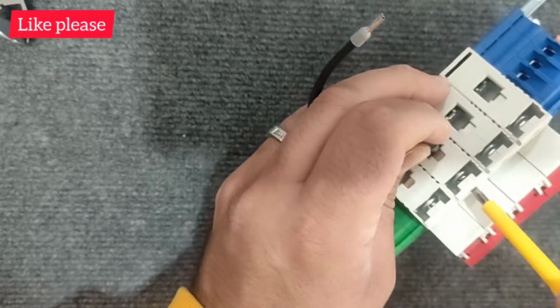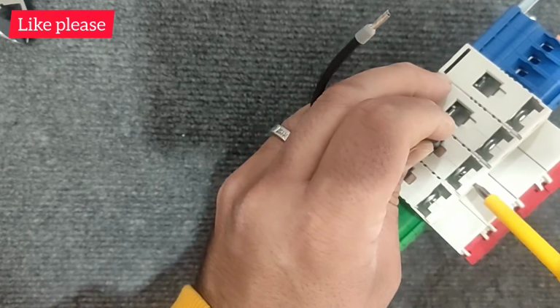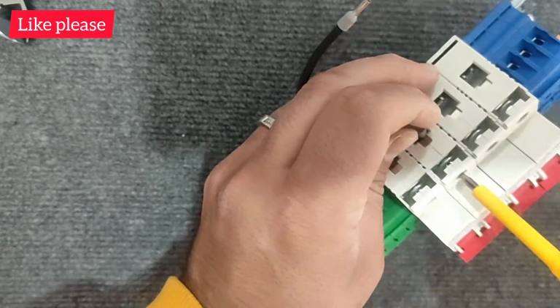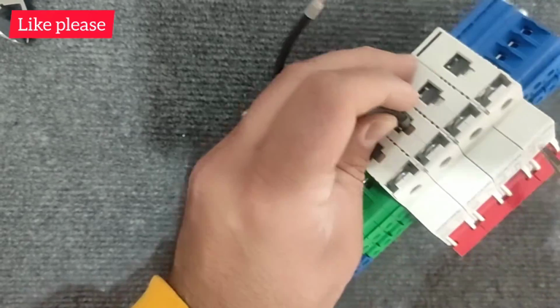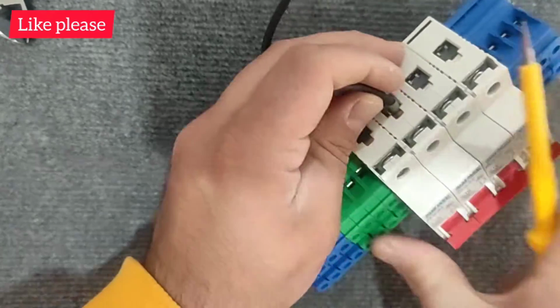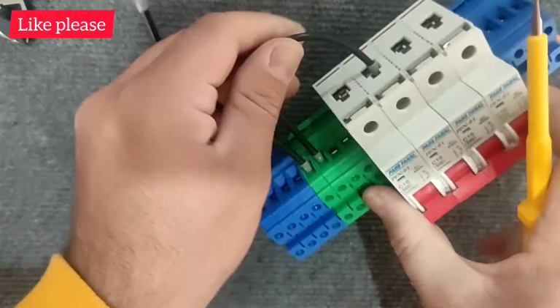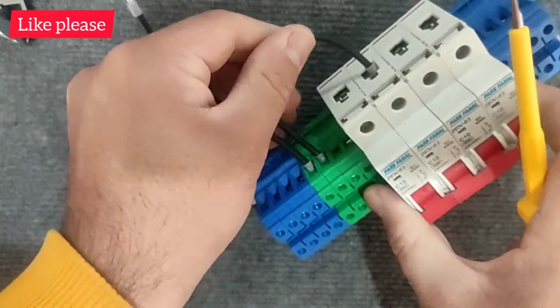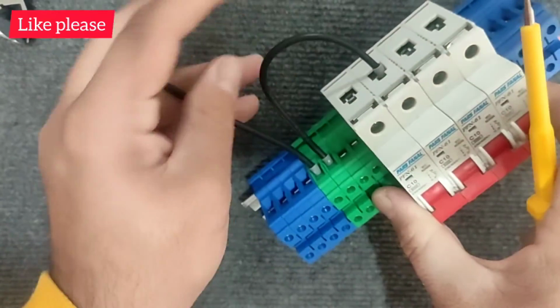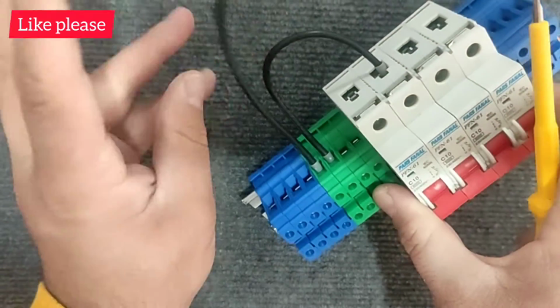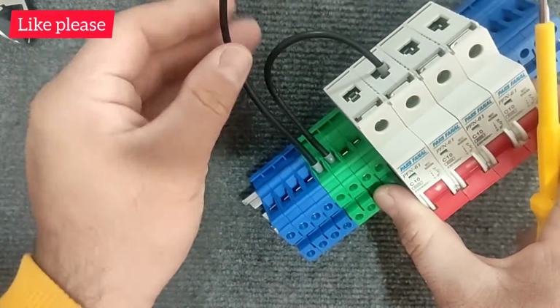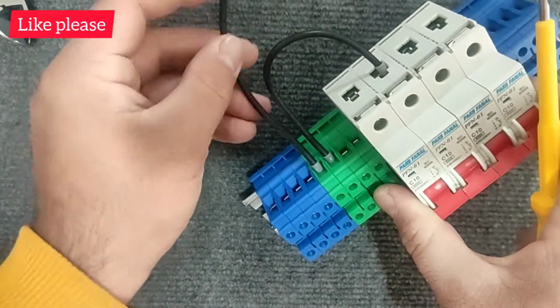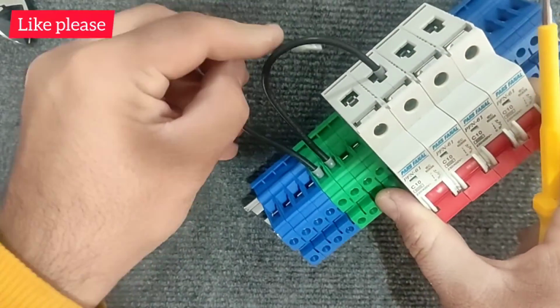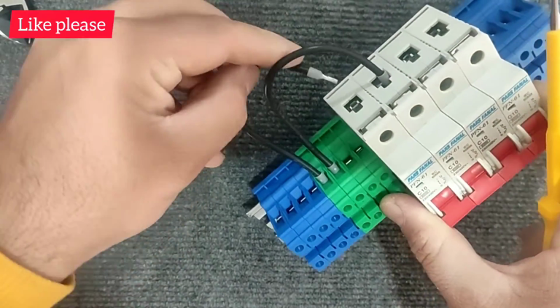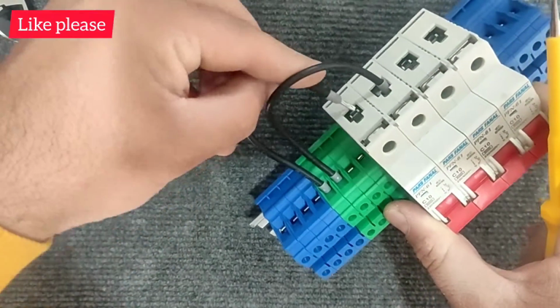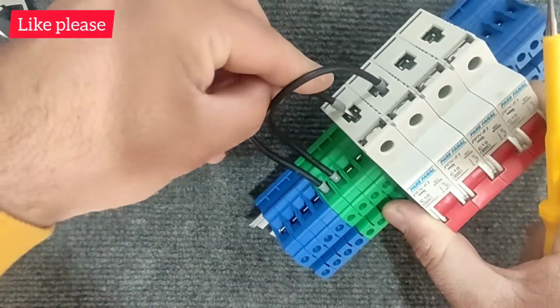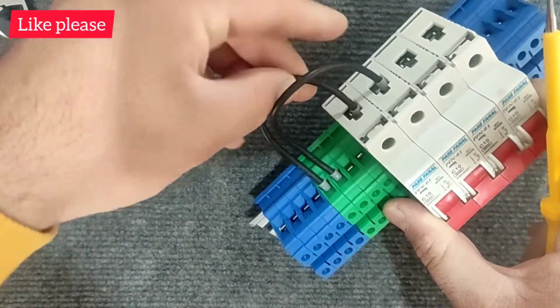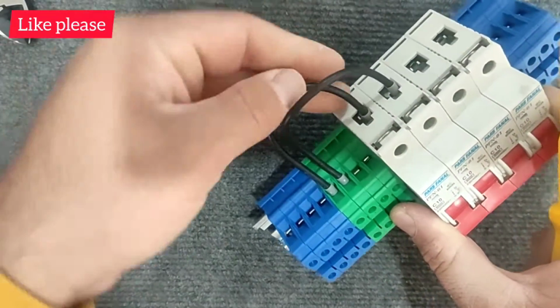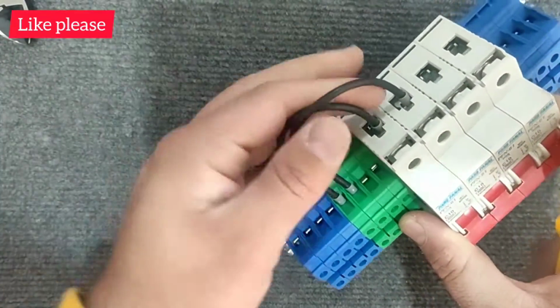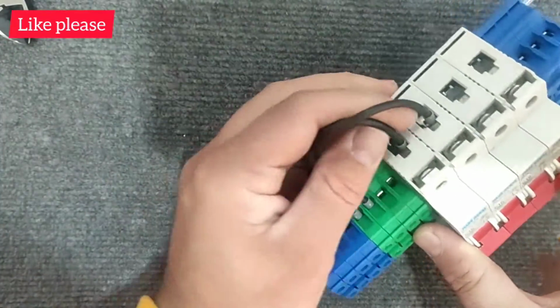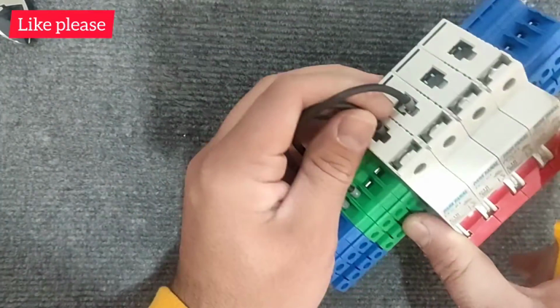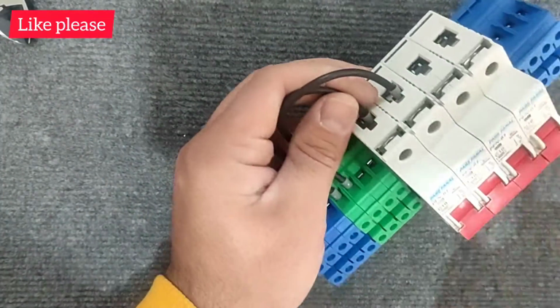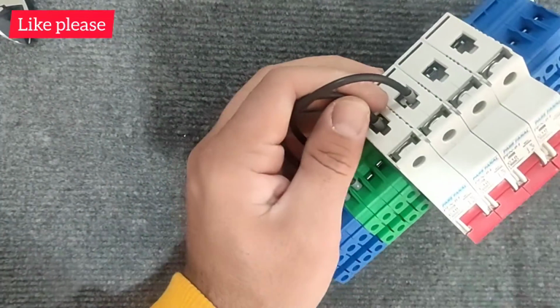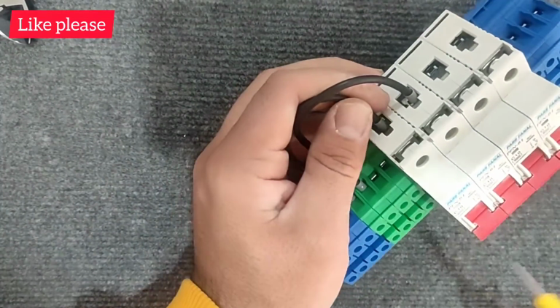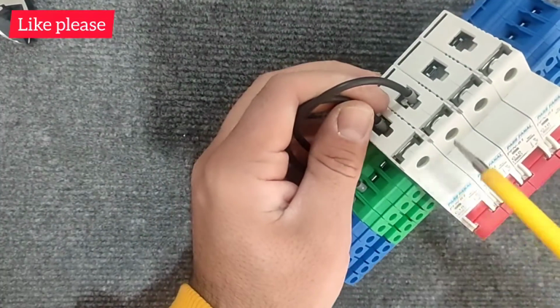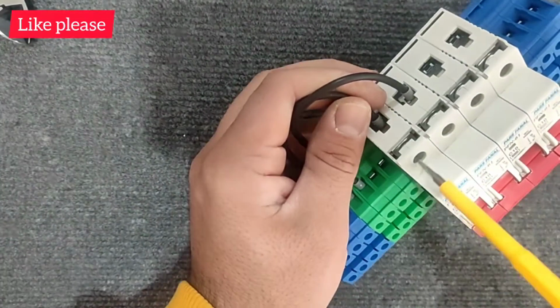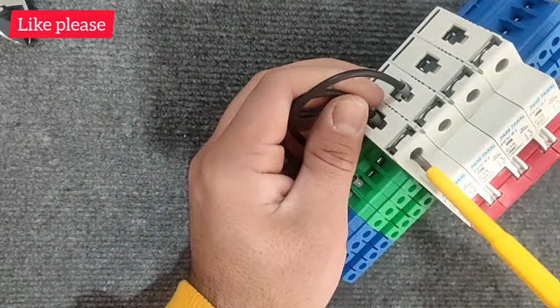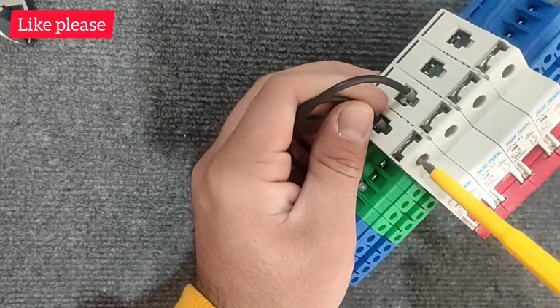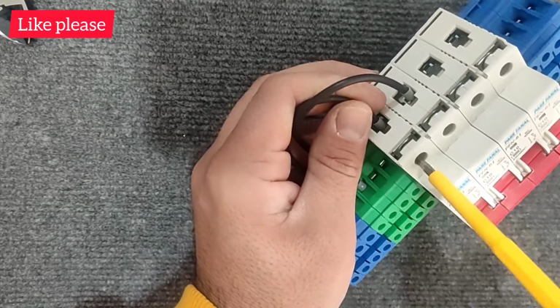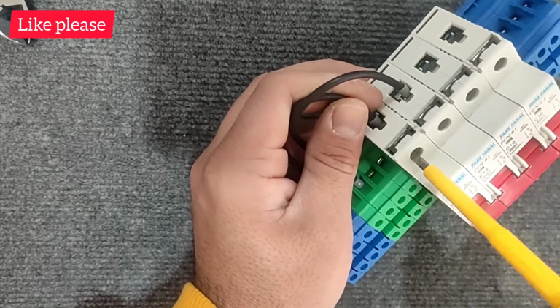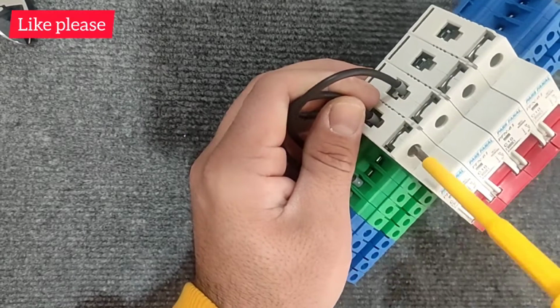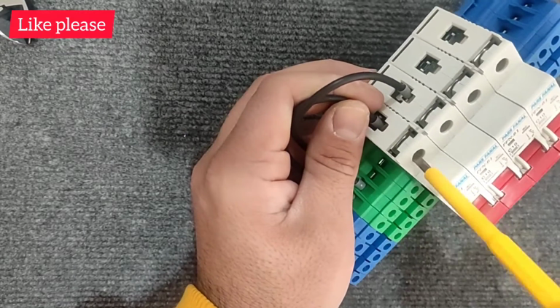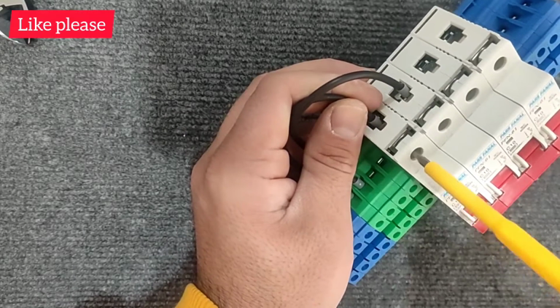Make sure that the screws are tightened enough to prevent the joint from getting hot.